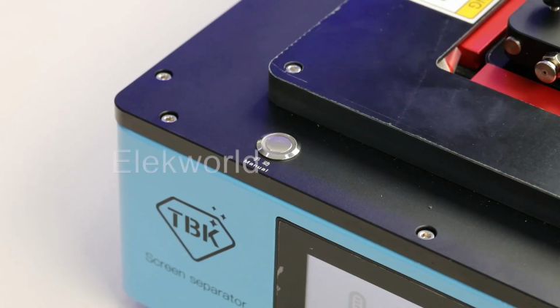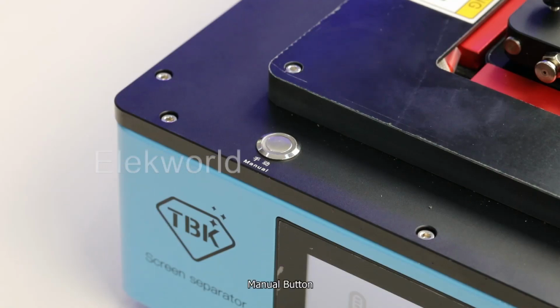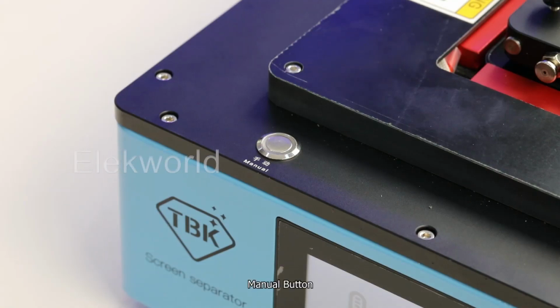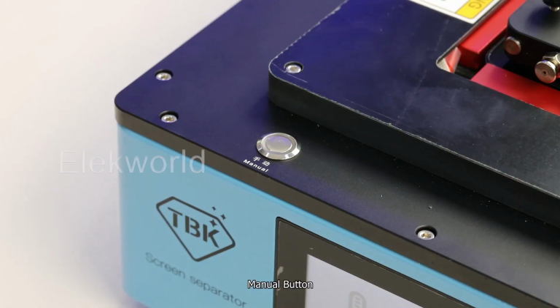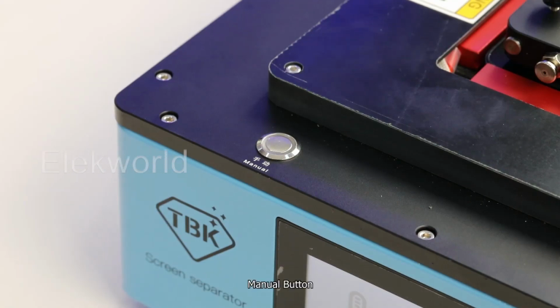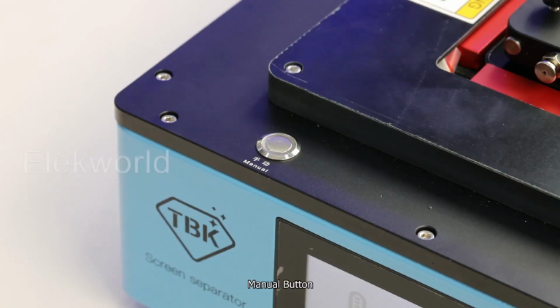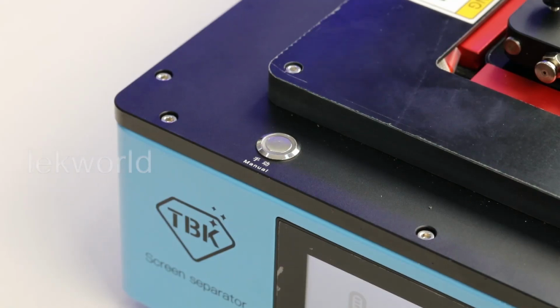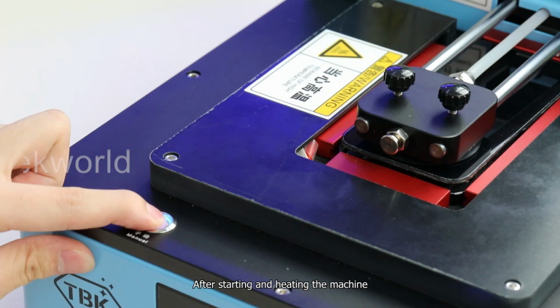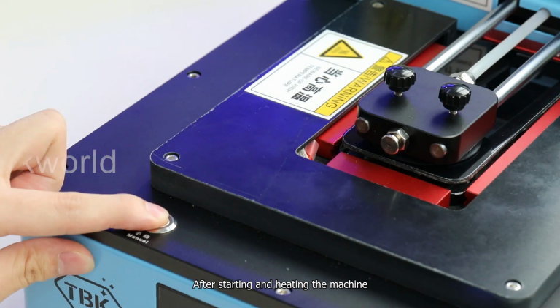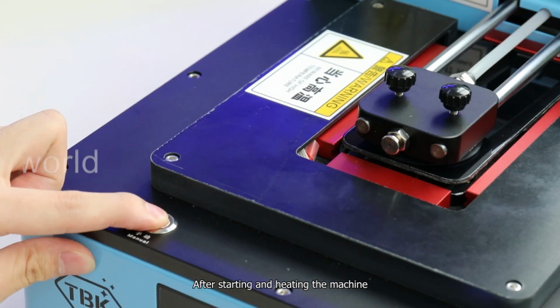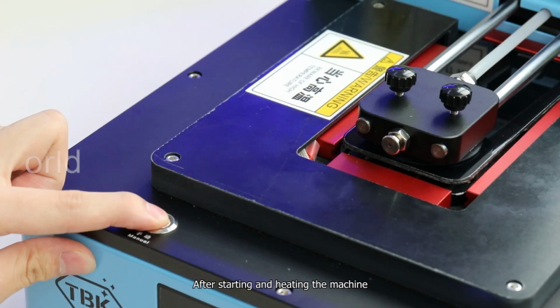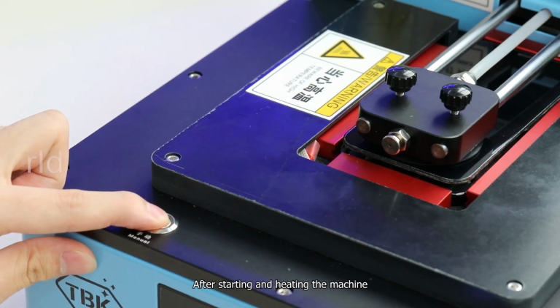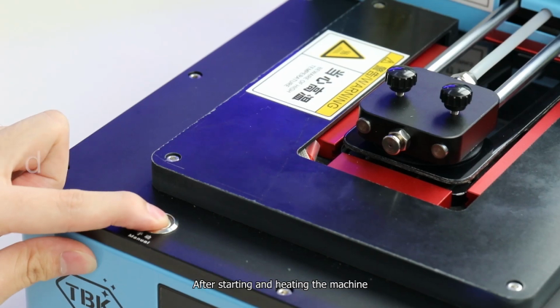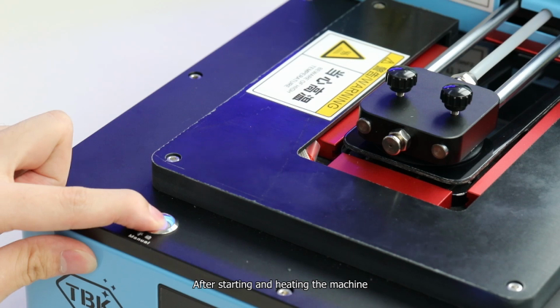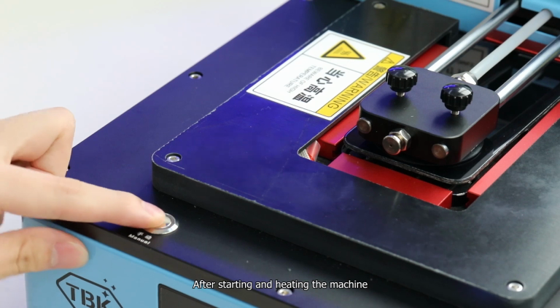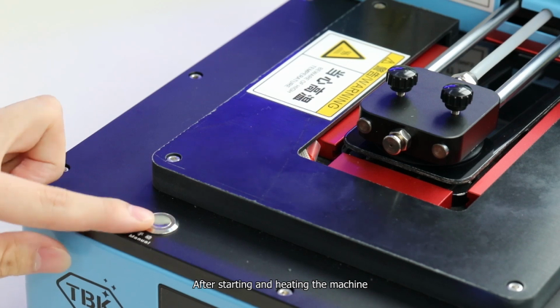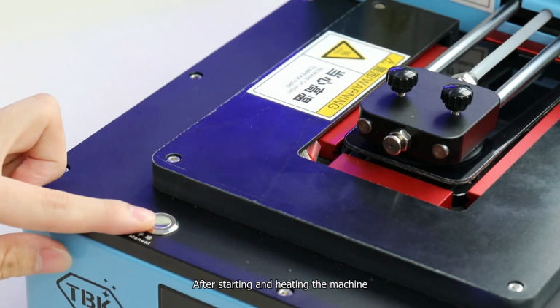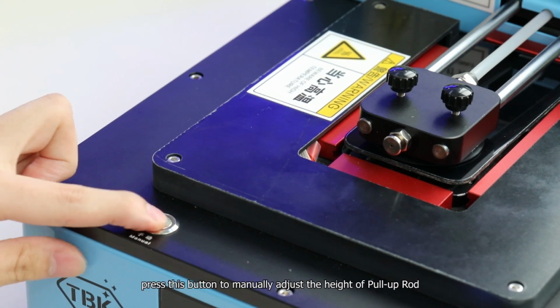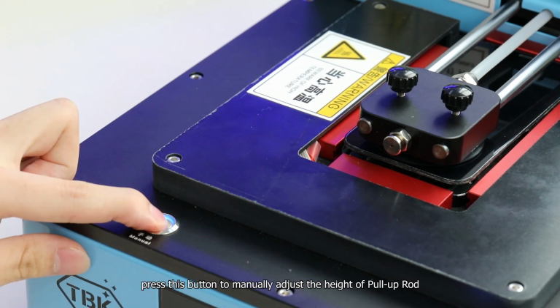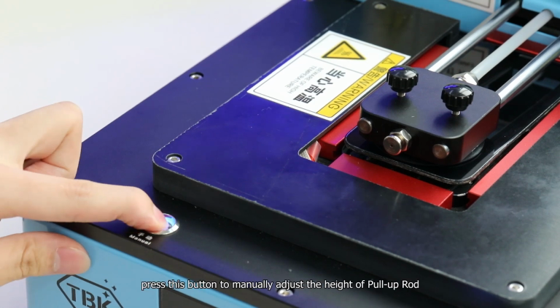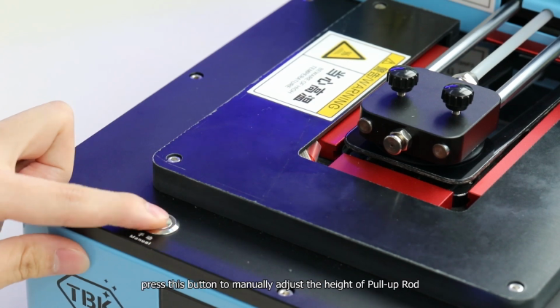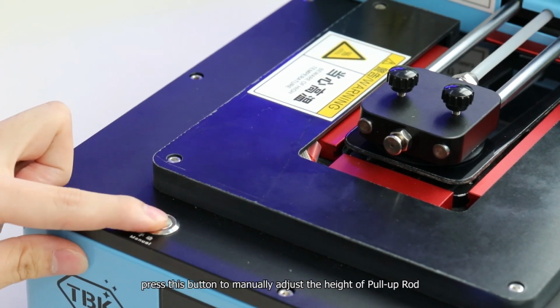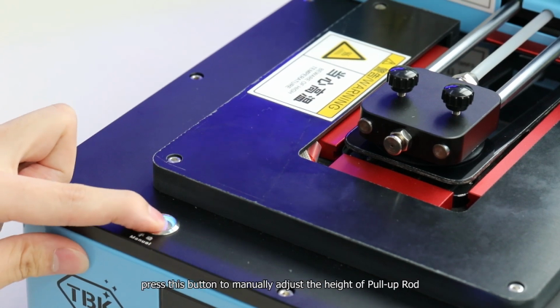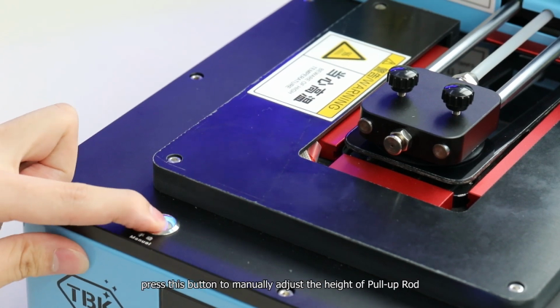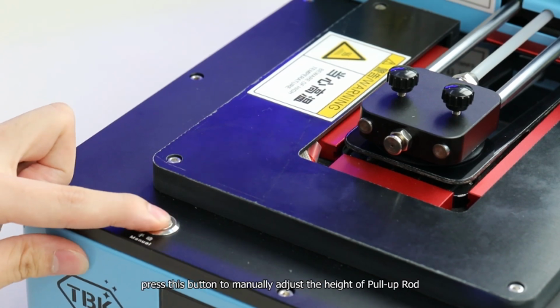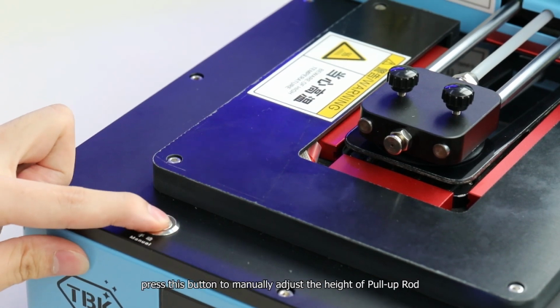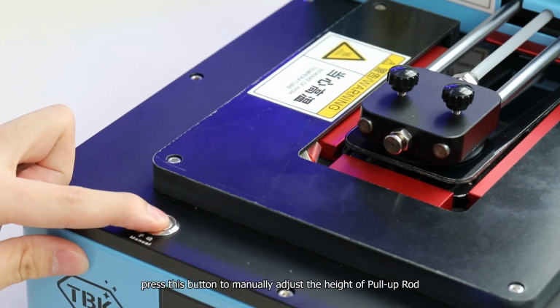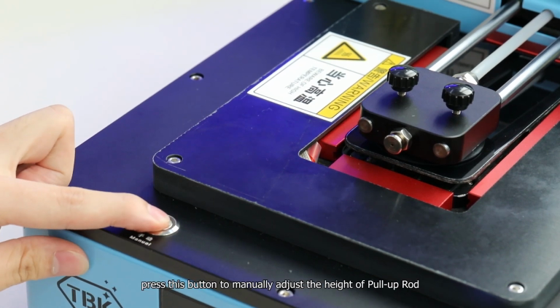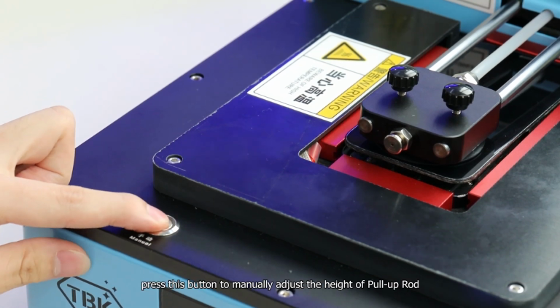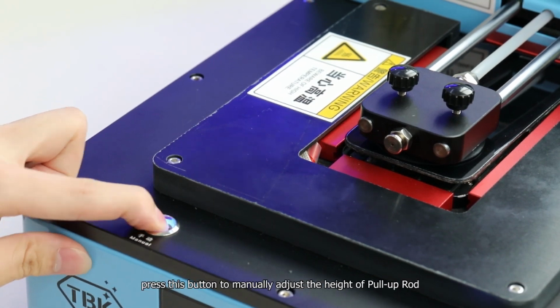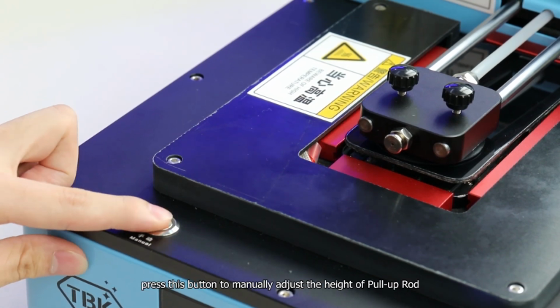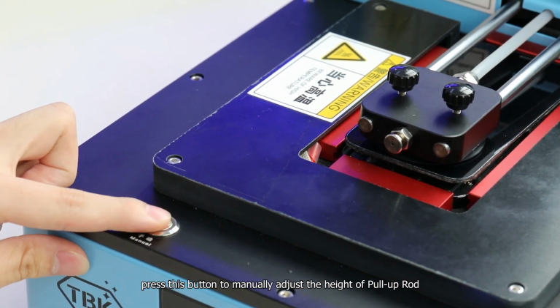Manual button: after starting and heating the machine, press this button to manually adjust the height of the pull-up rod.